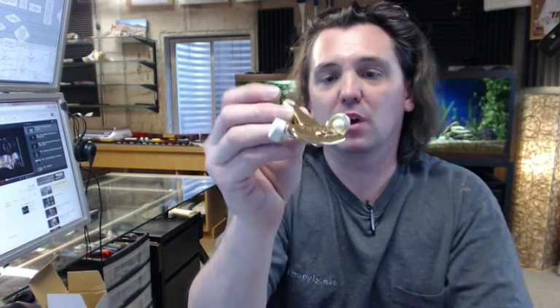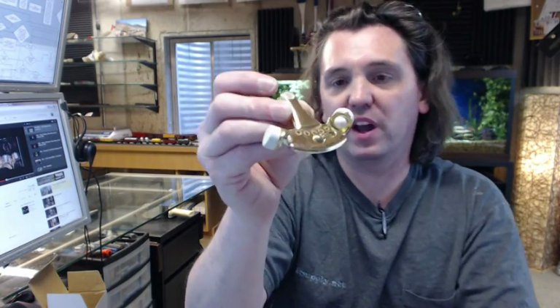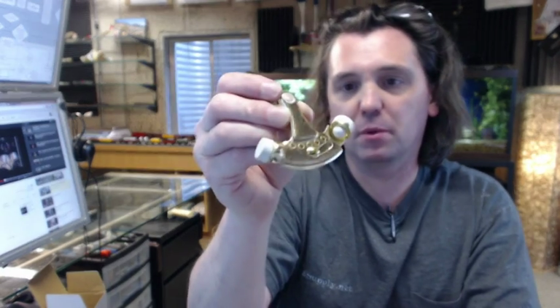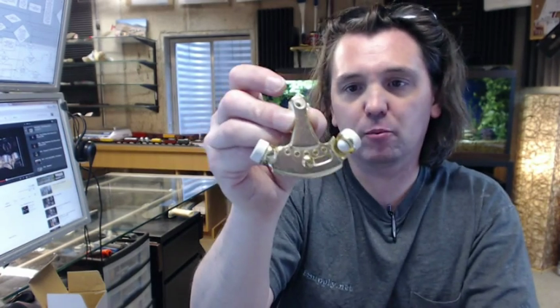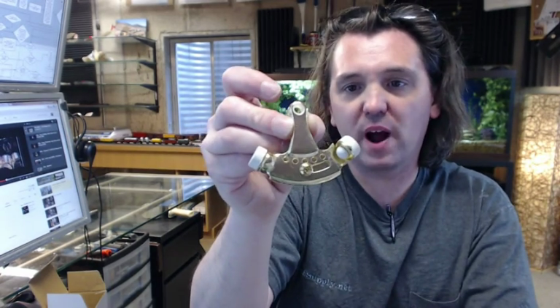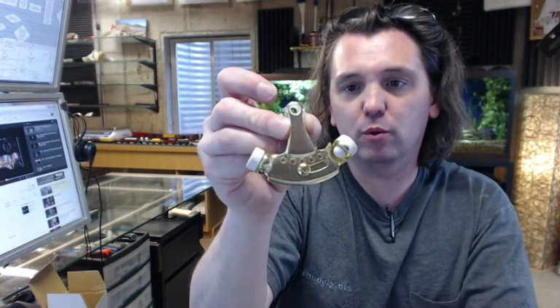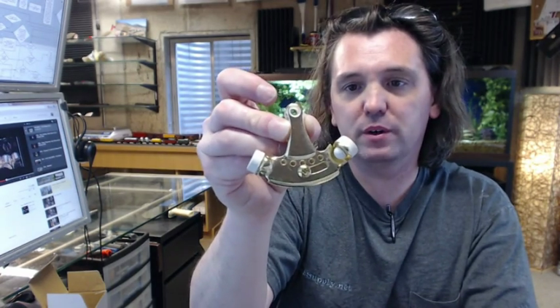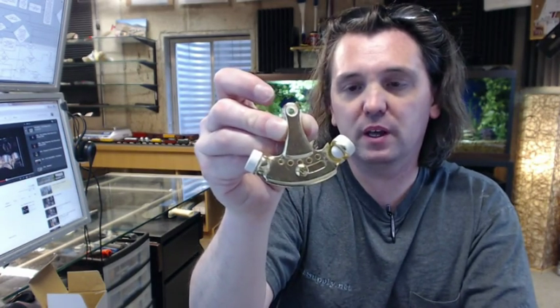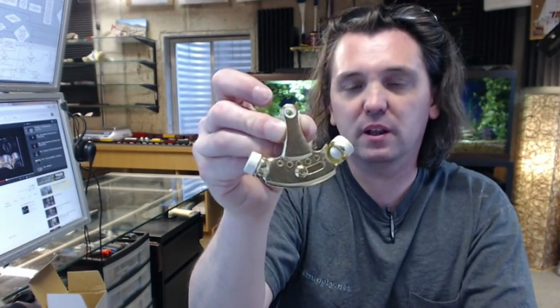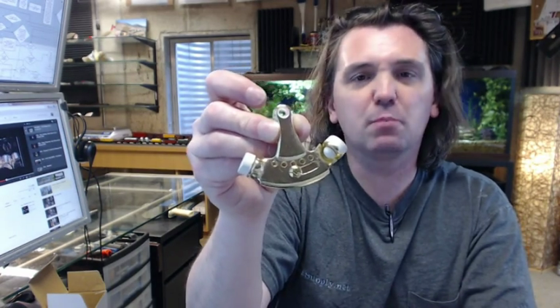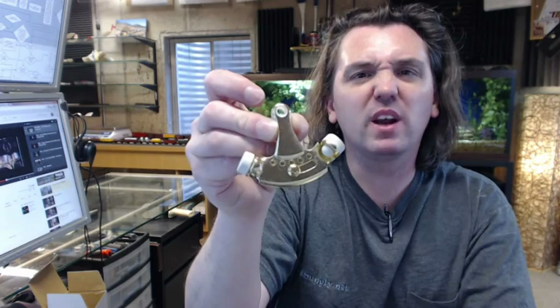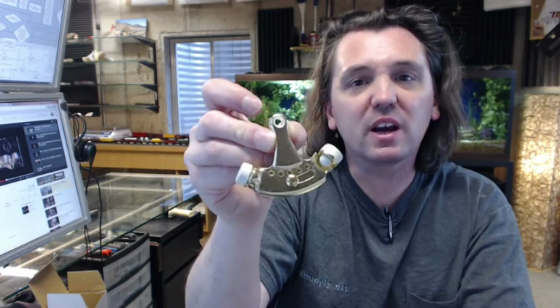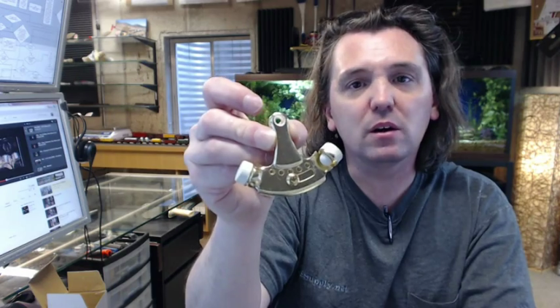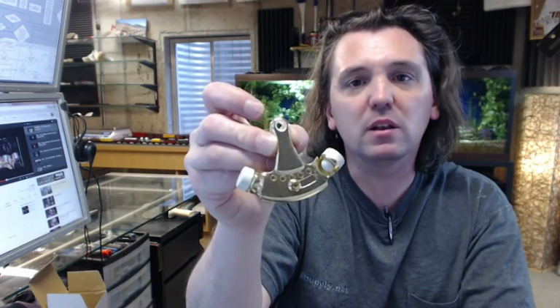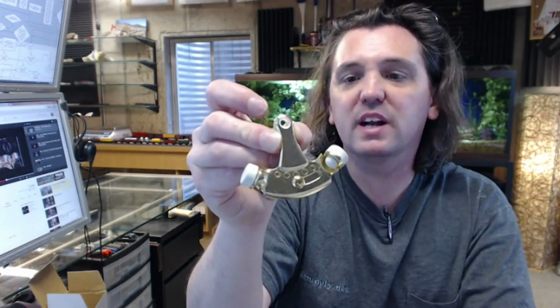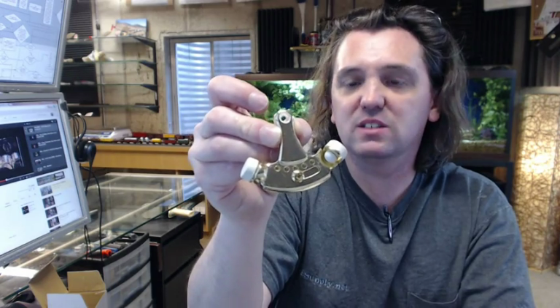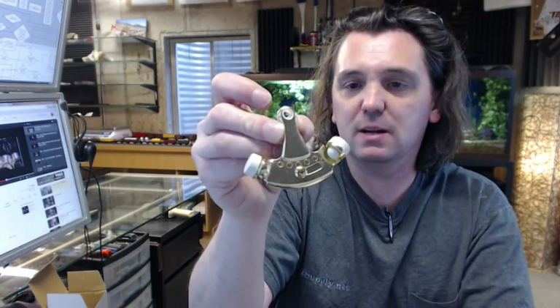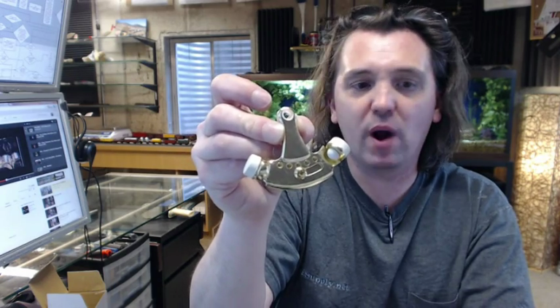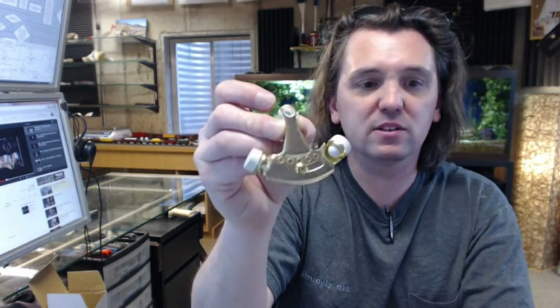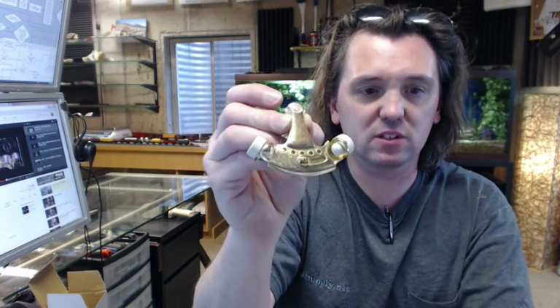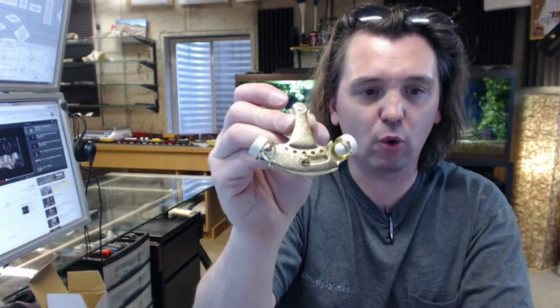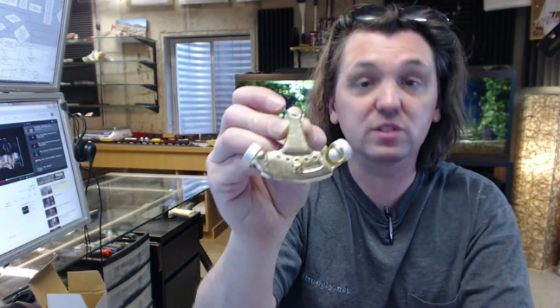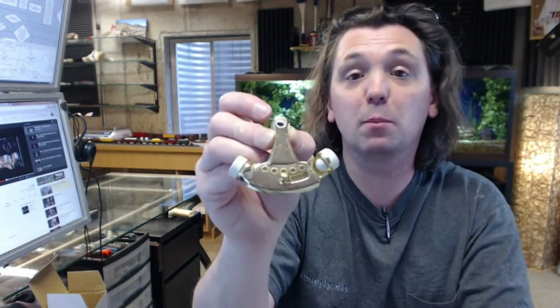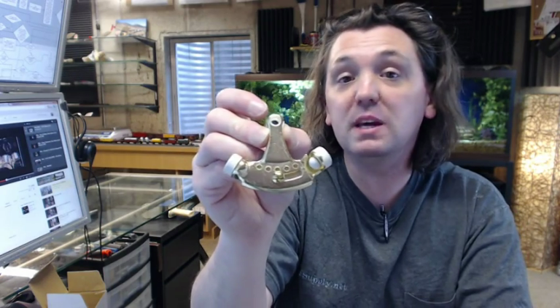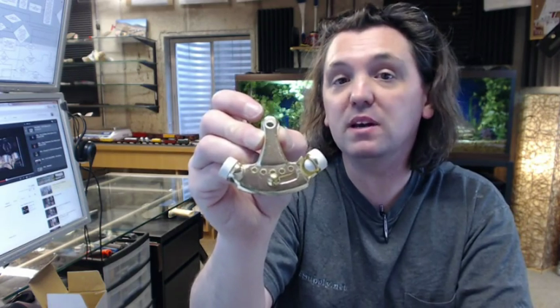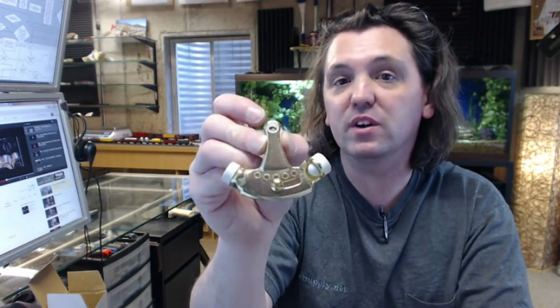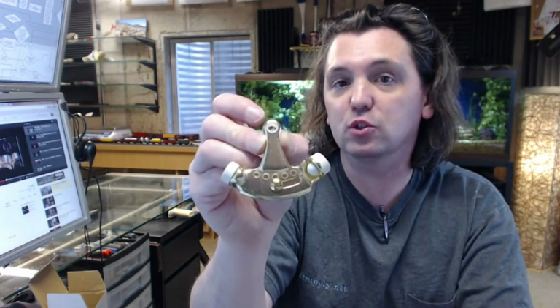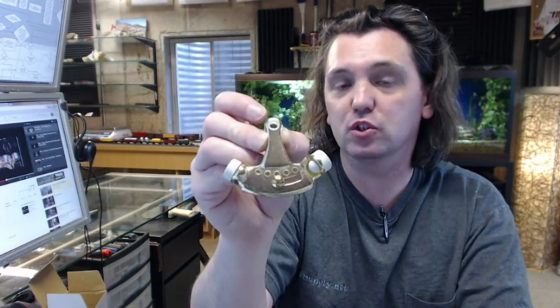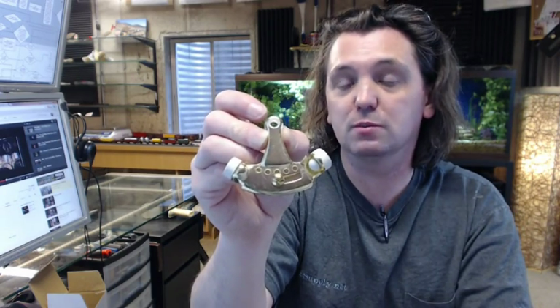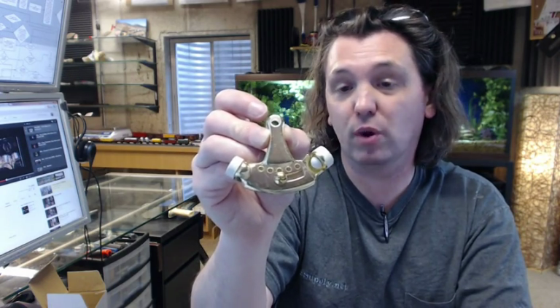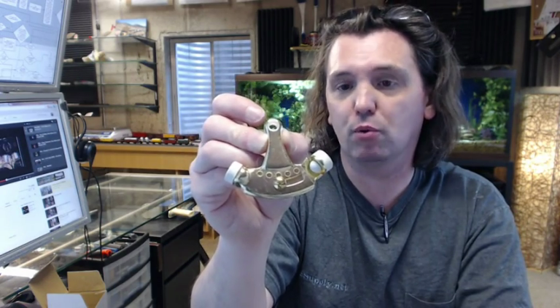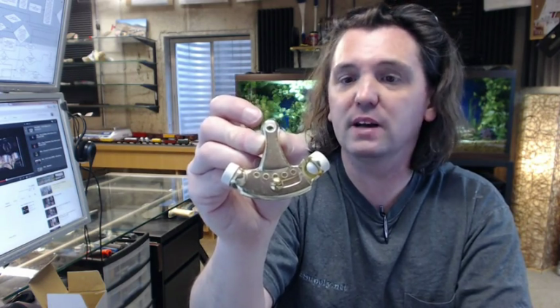Available from Rockwood in bright nickel and antique brass. This of course is the BB finish, which is bright brass.